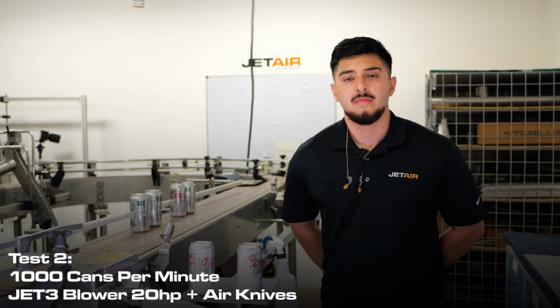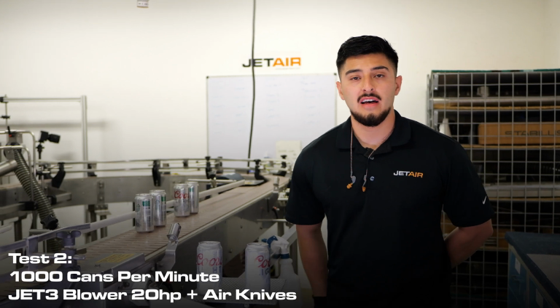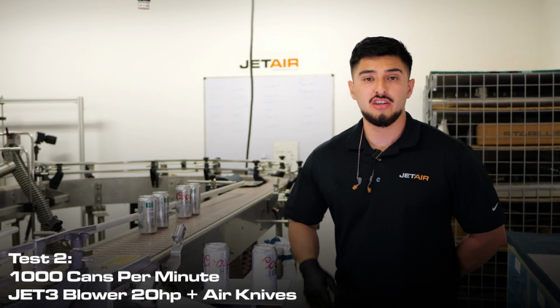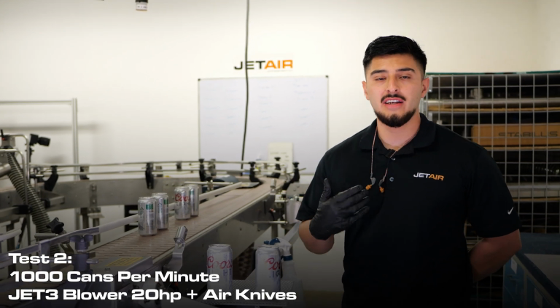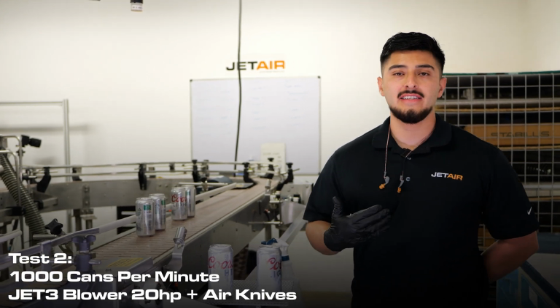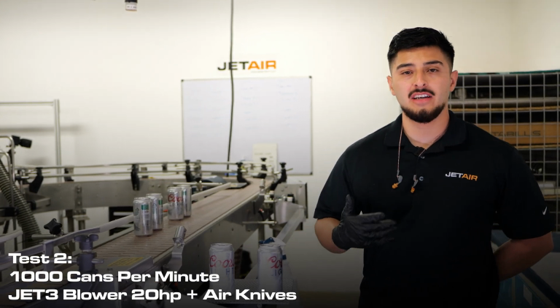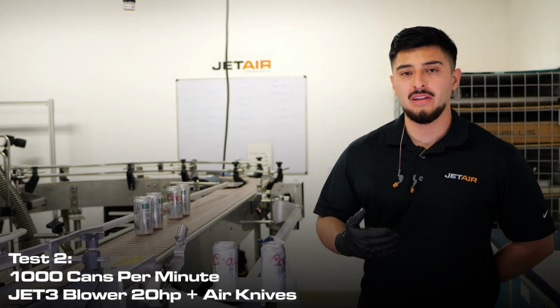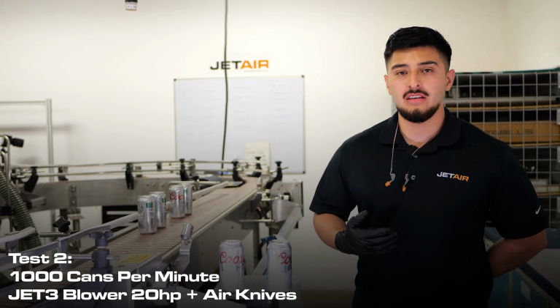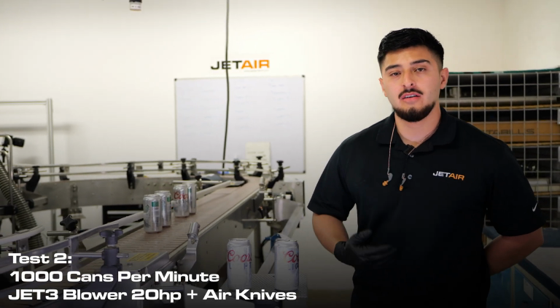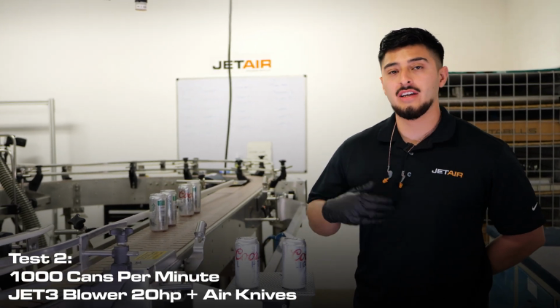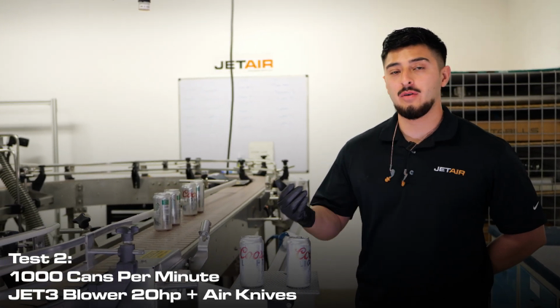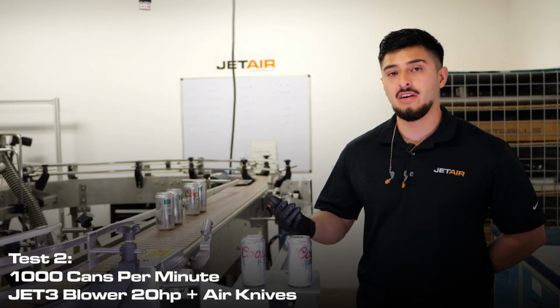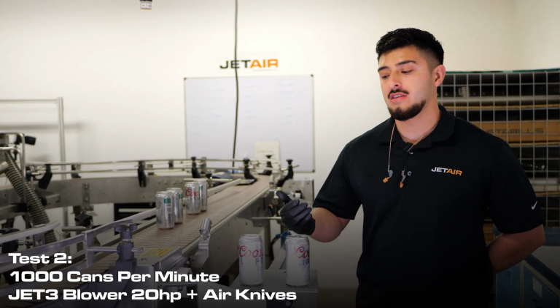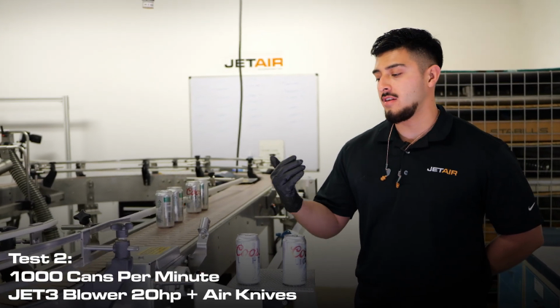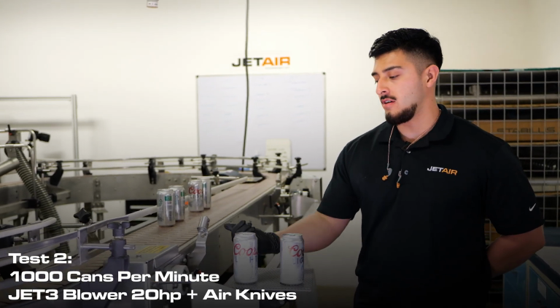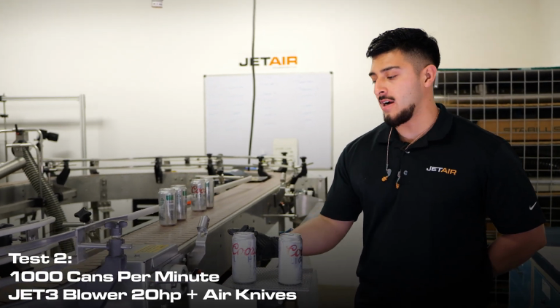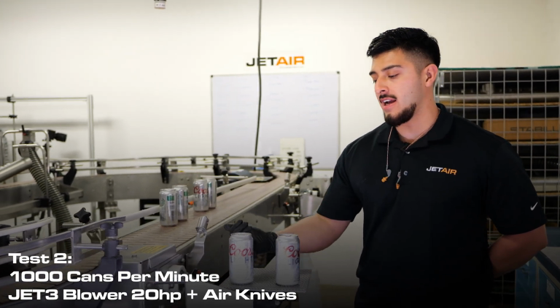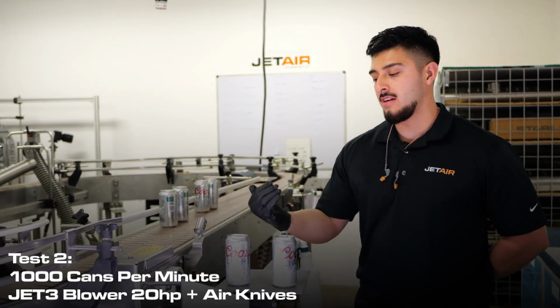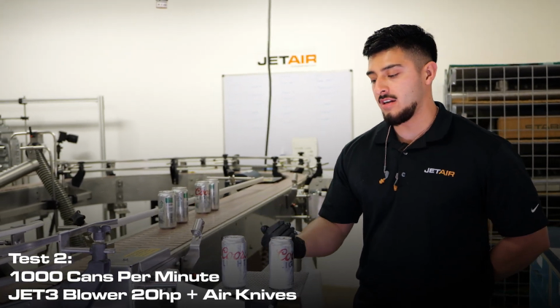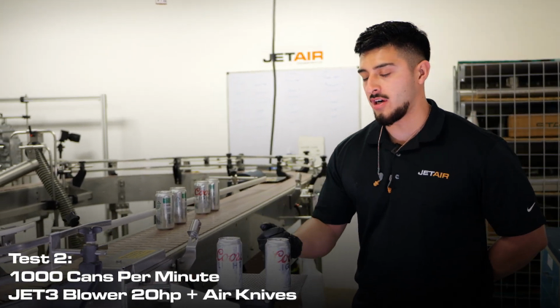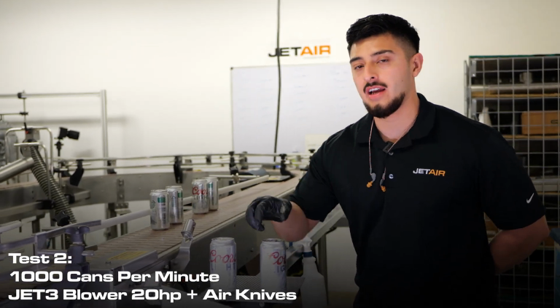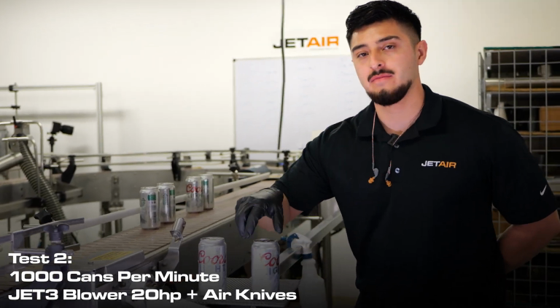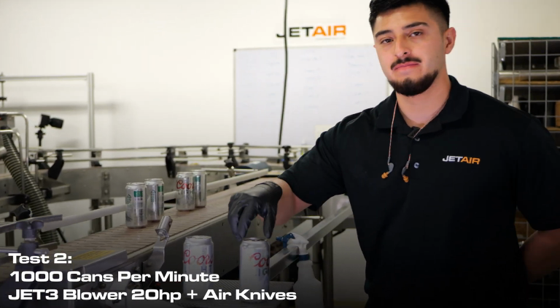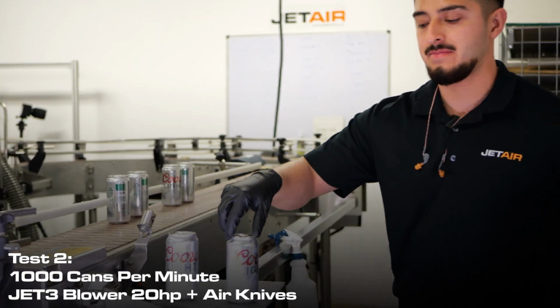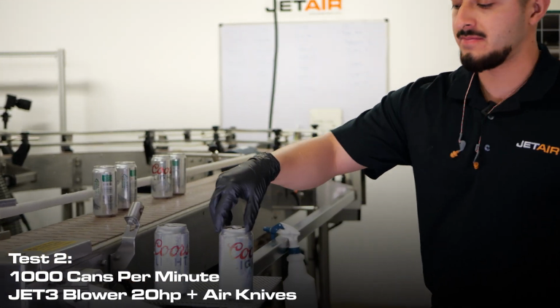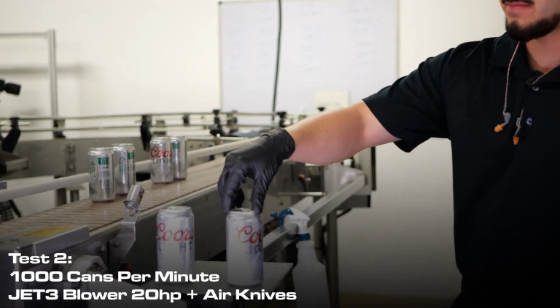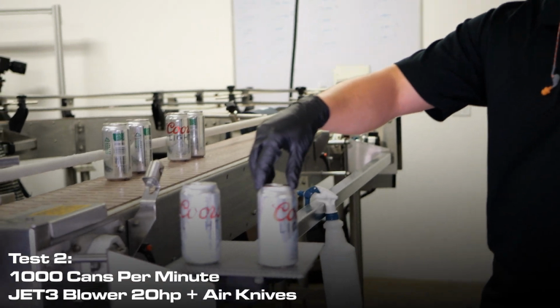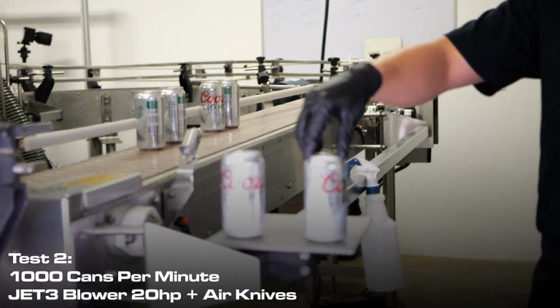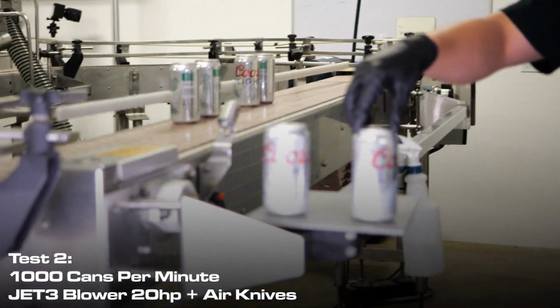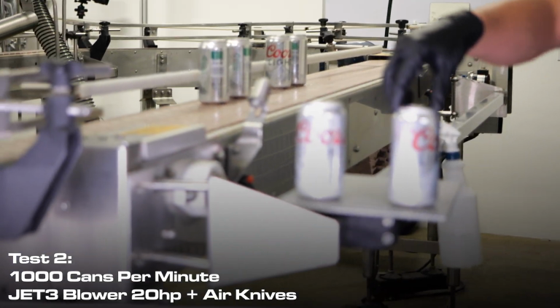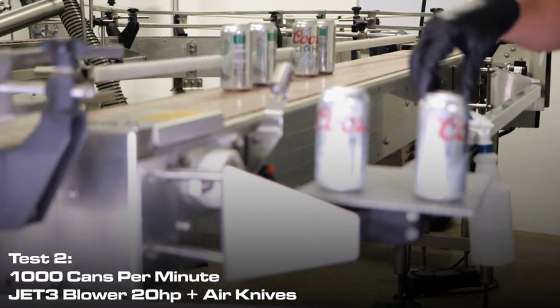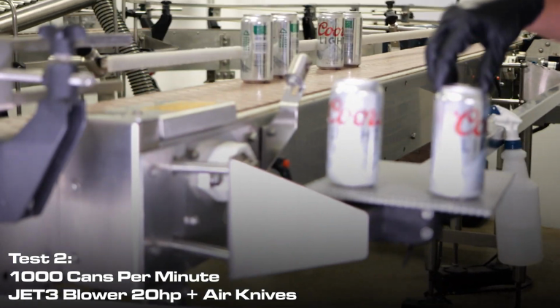Now that the dry test is complete, we can reference a wet can and a dry can.